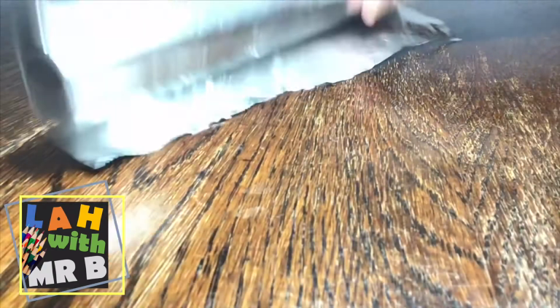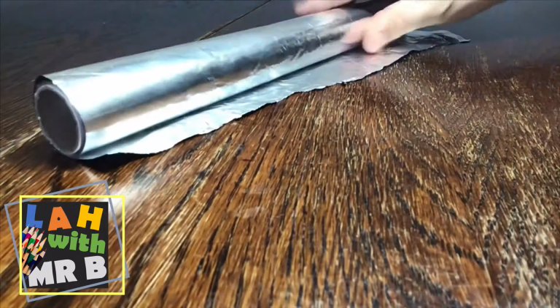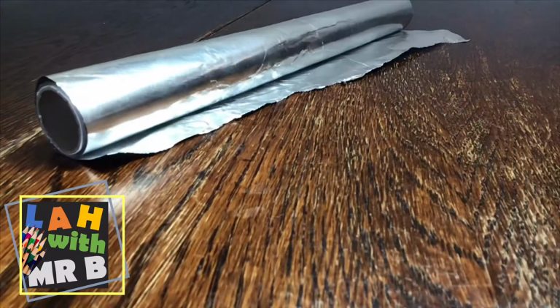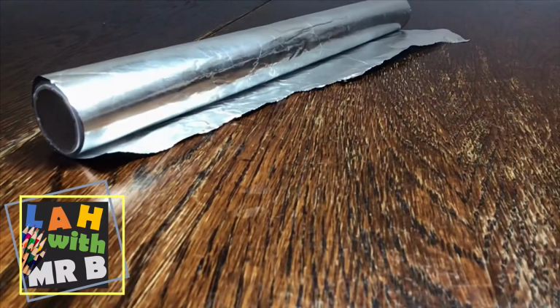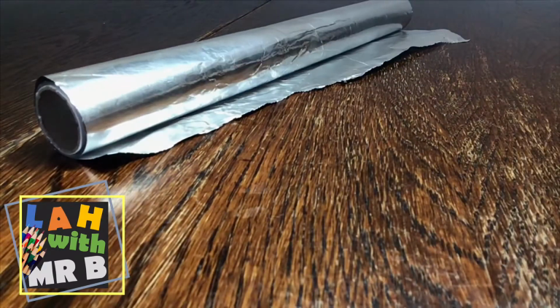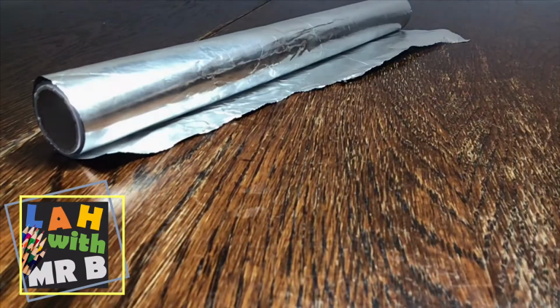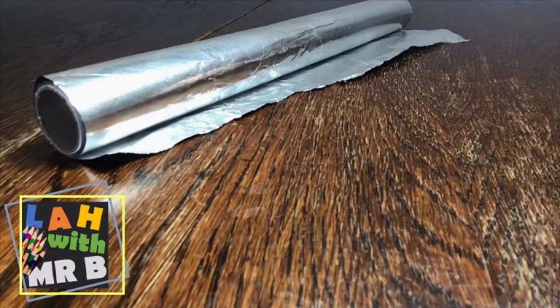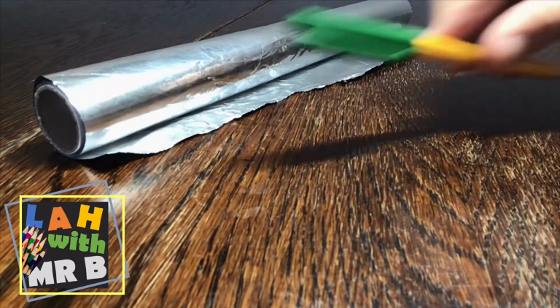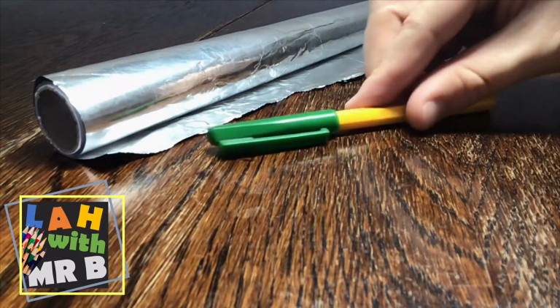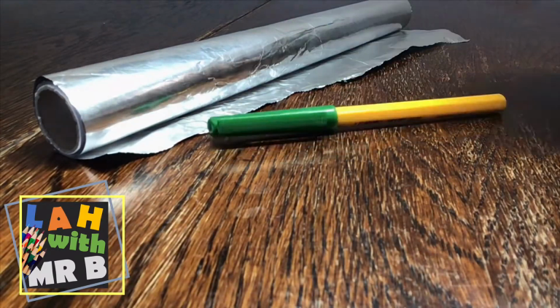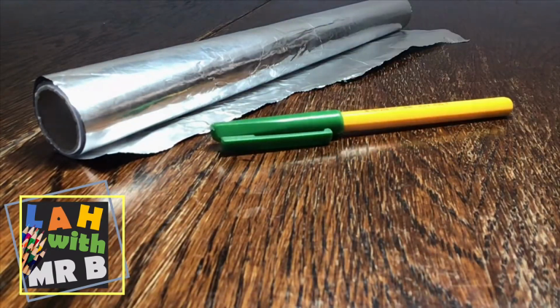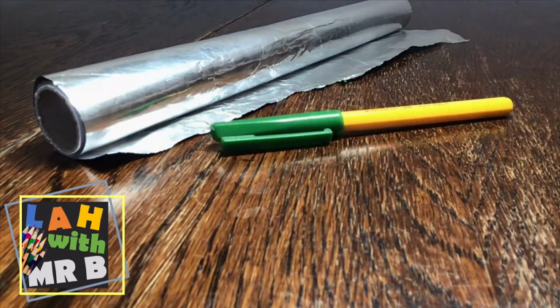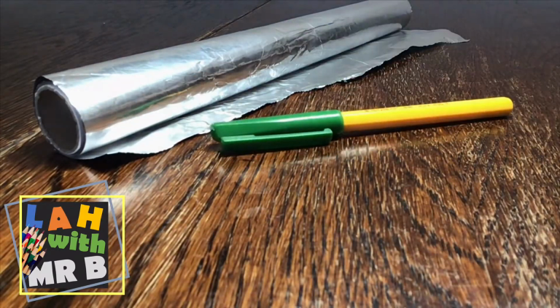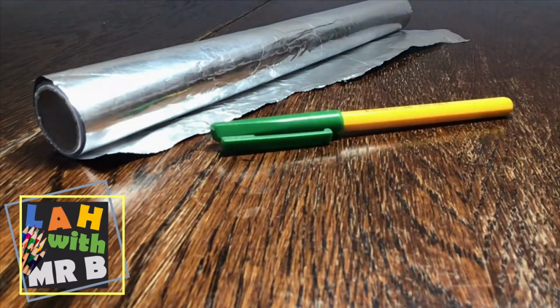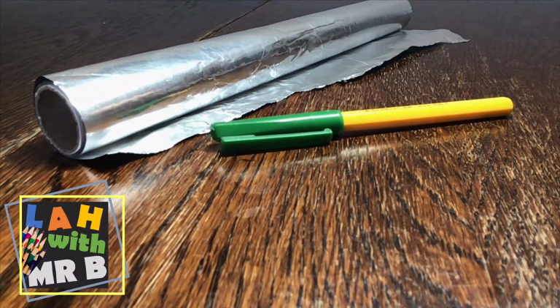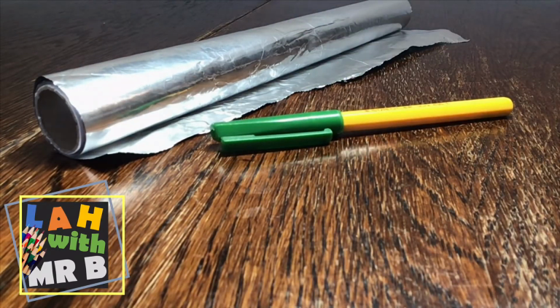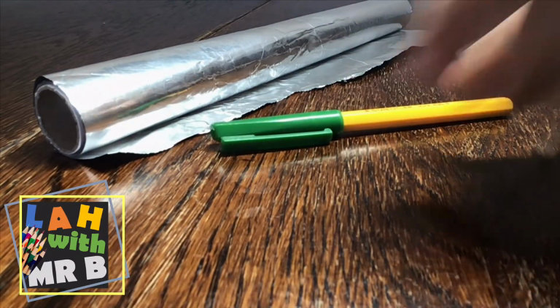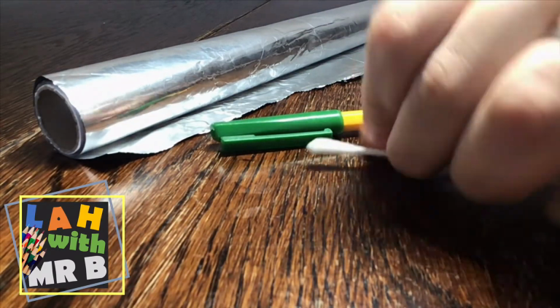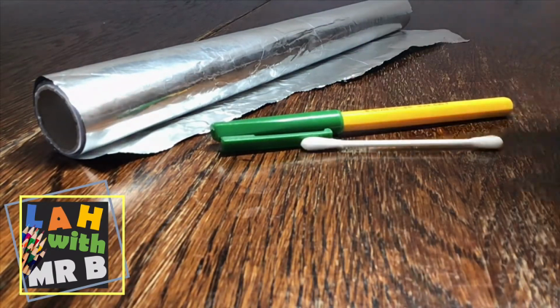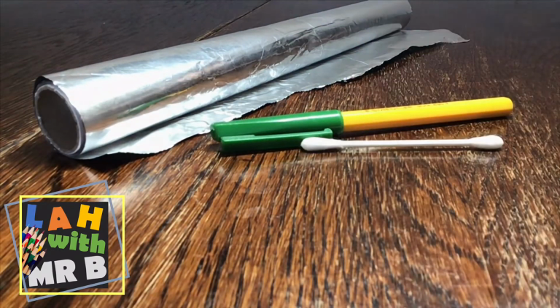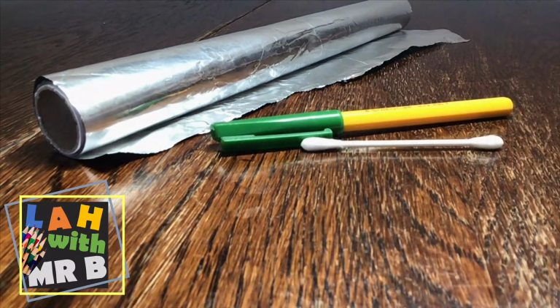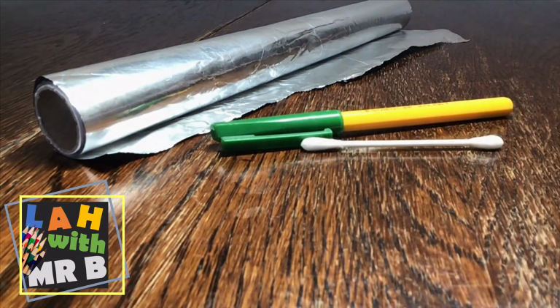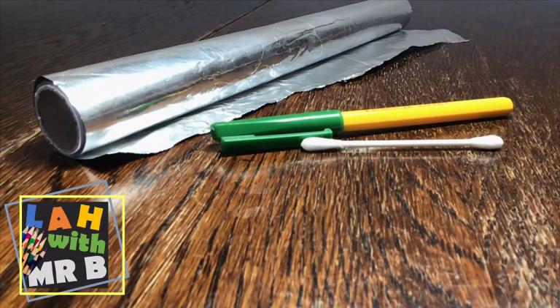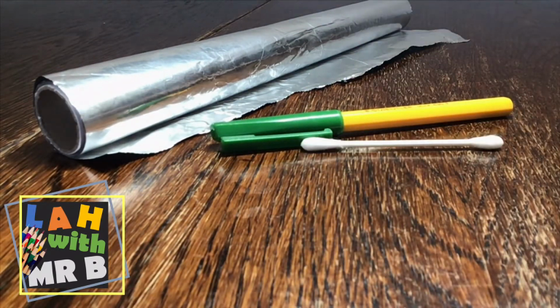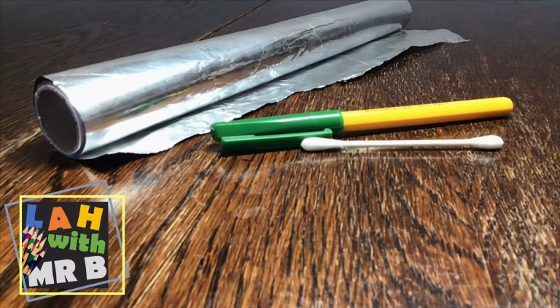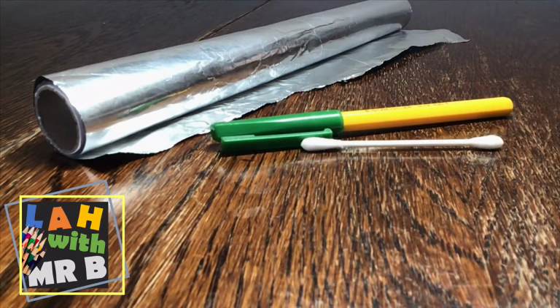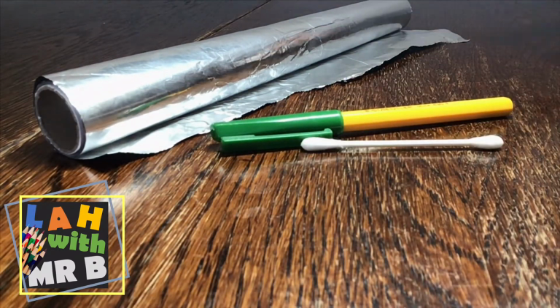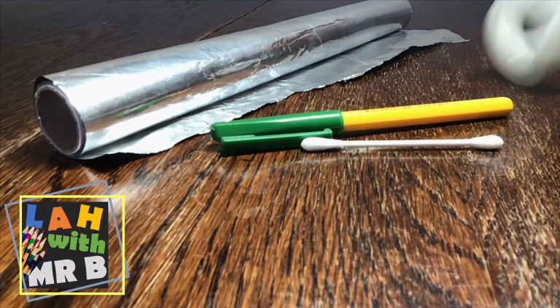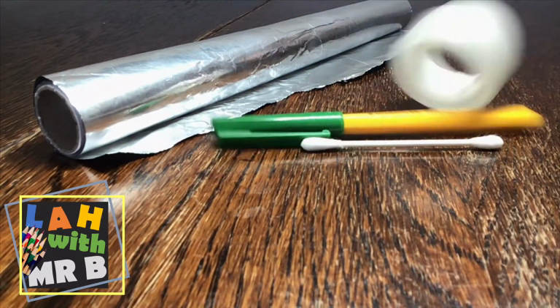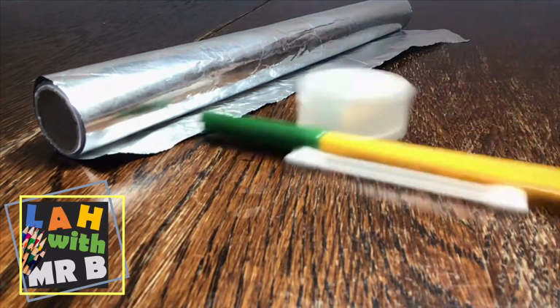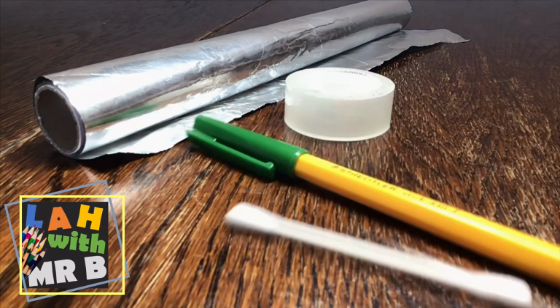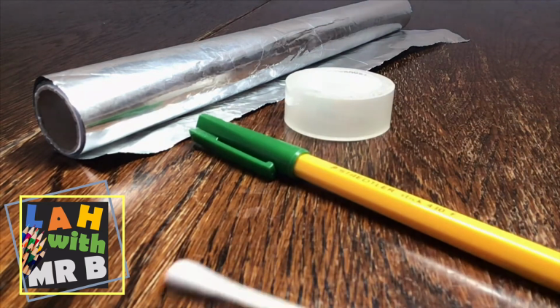You'll need some aluminium foil, an old pen, a q-tip, and some tape.